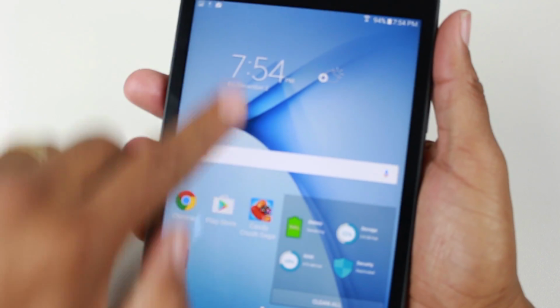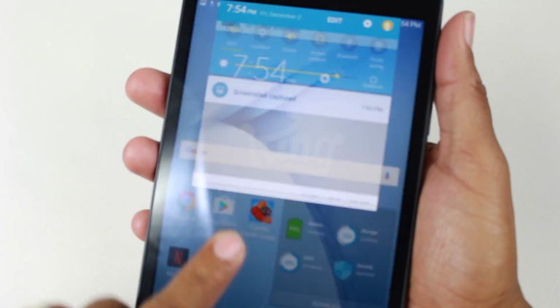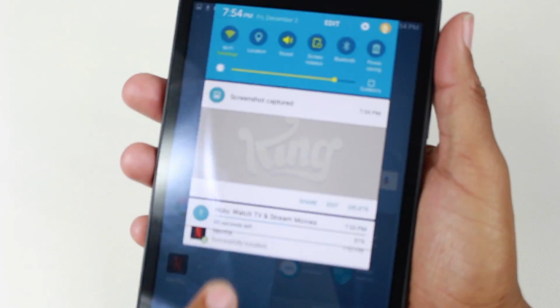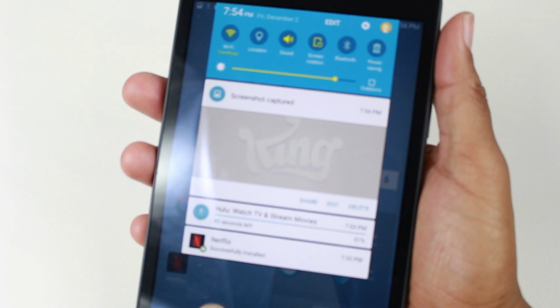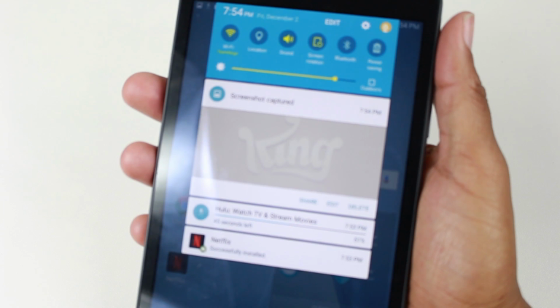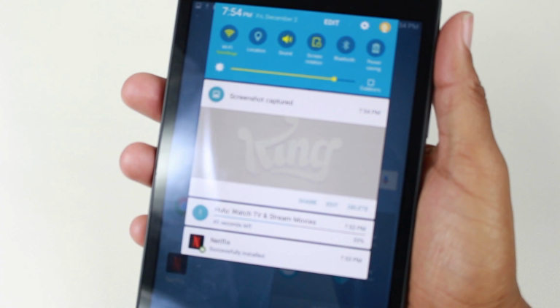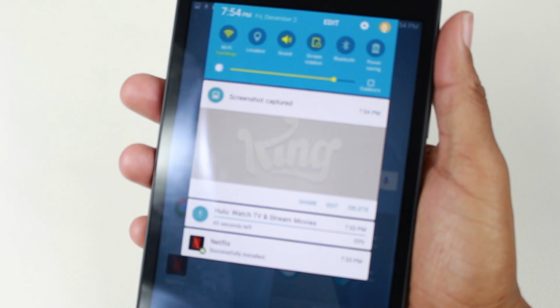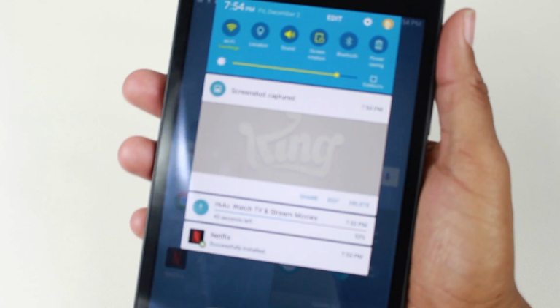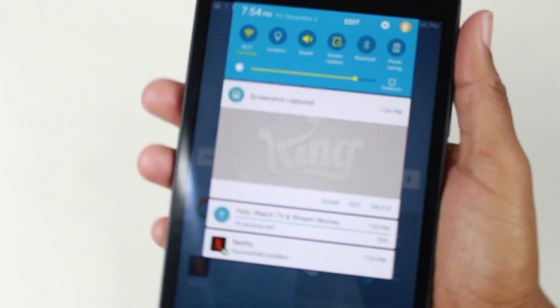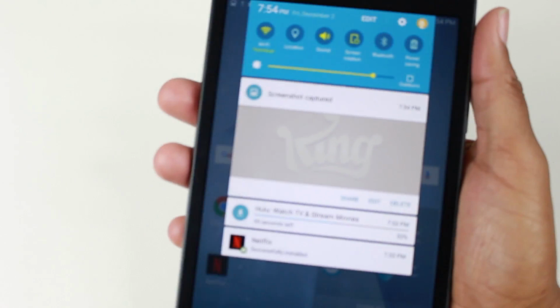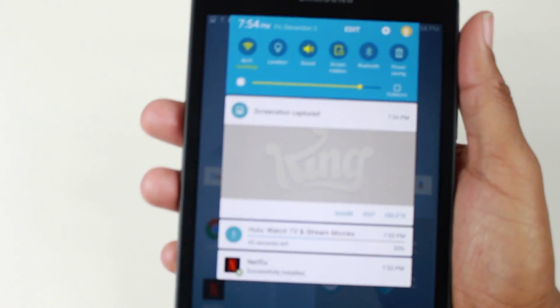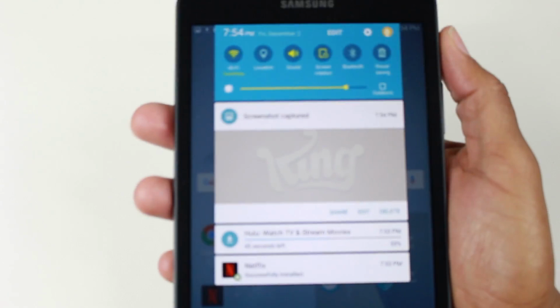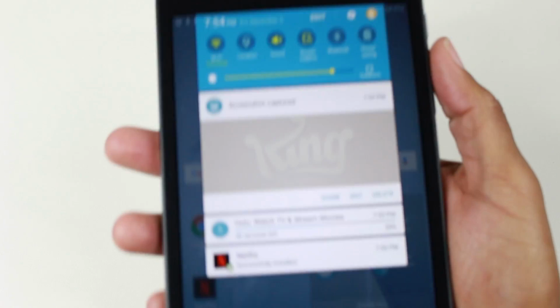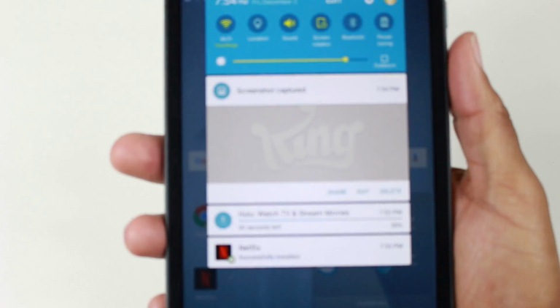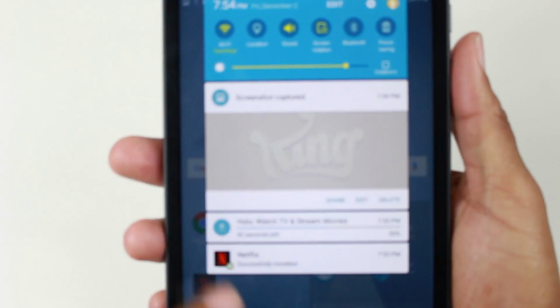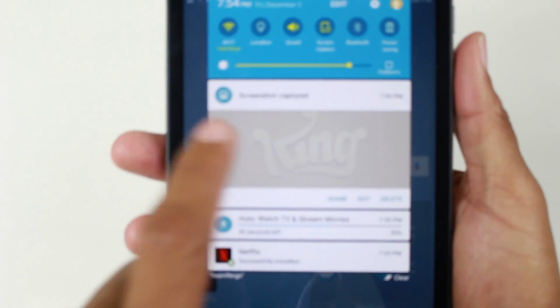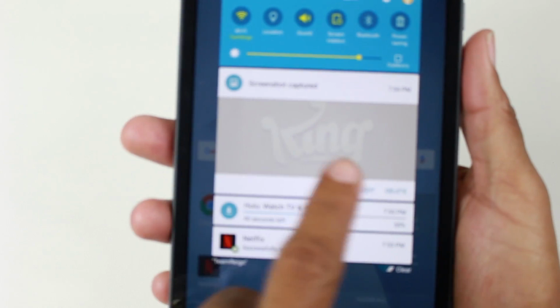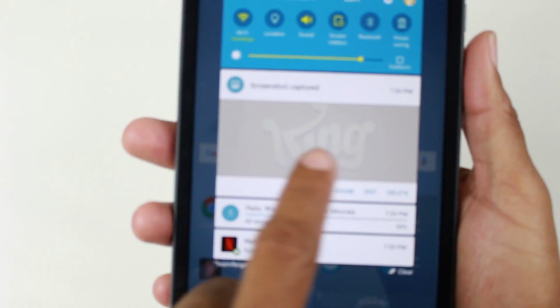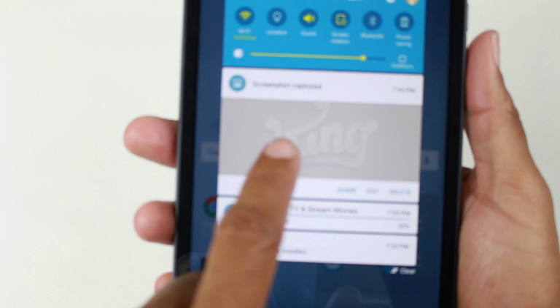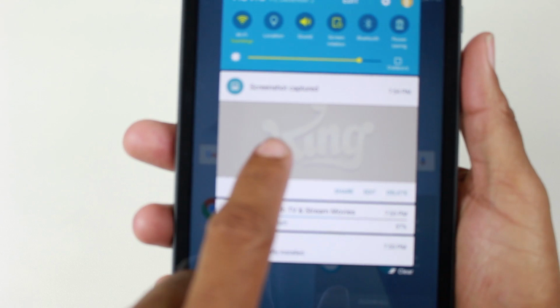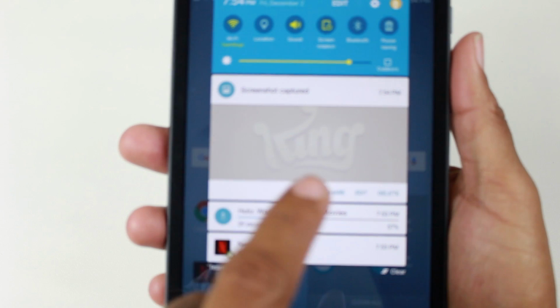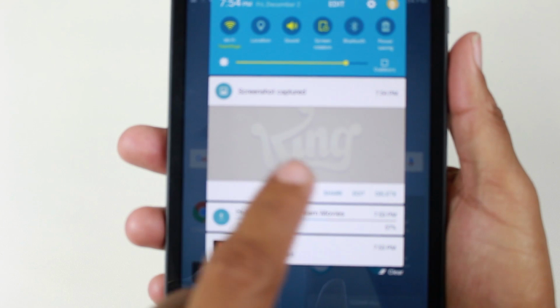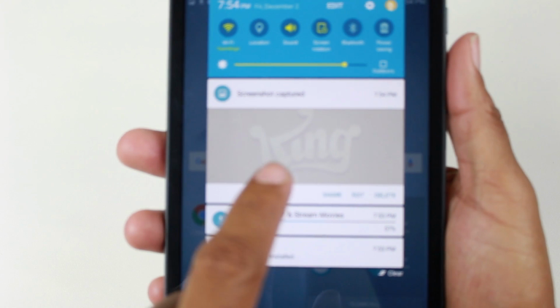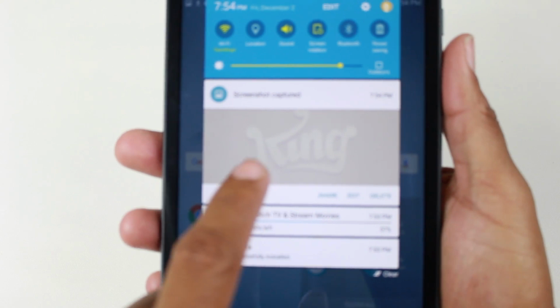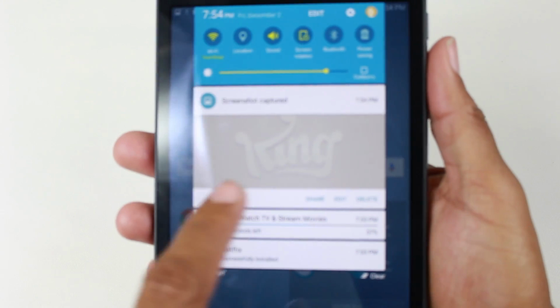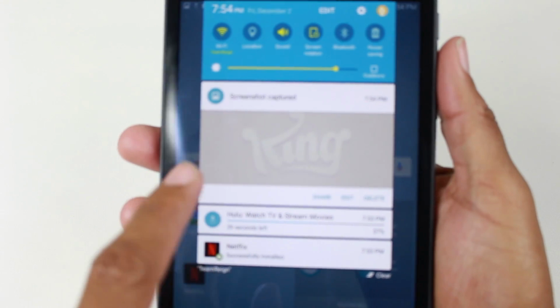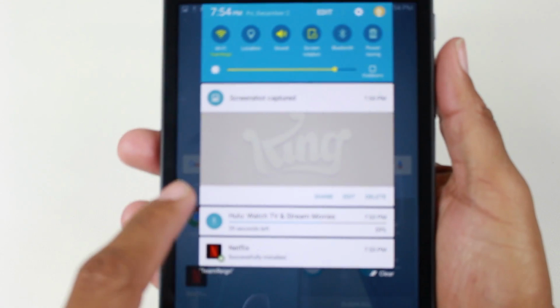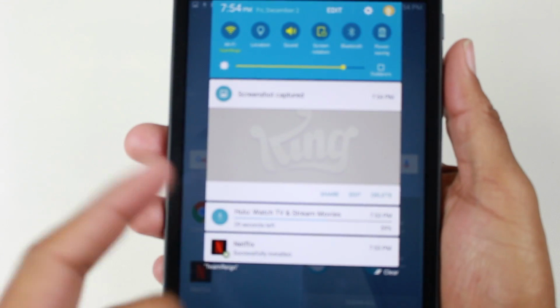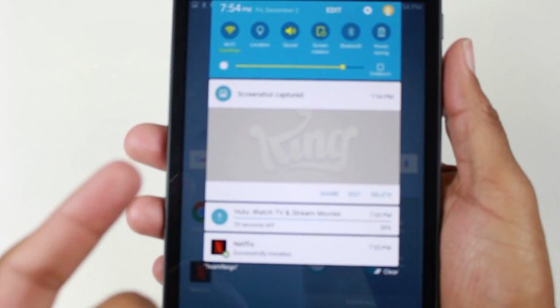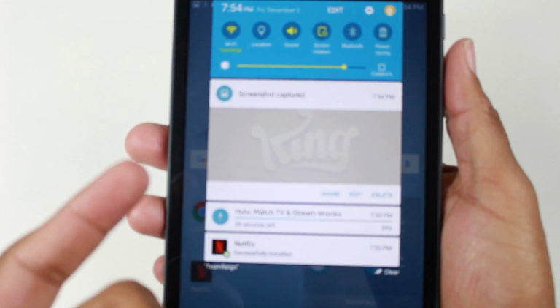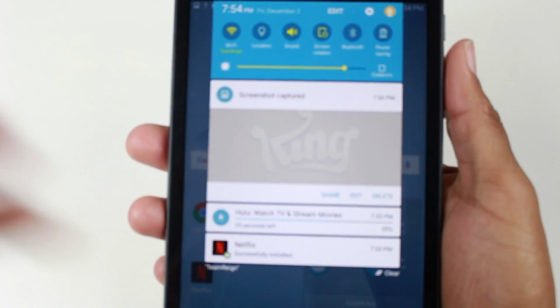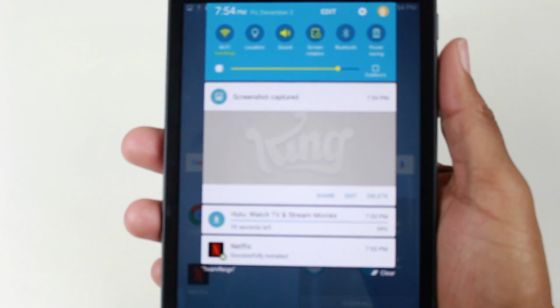Actually, this is kind of cool. If you swipe down, it will show you the screenshot that you just took. That's kind of a shortcut on how to get to it.